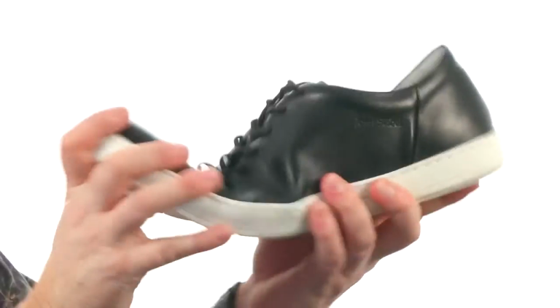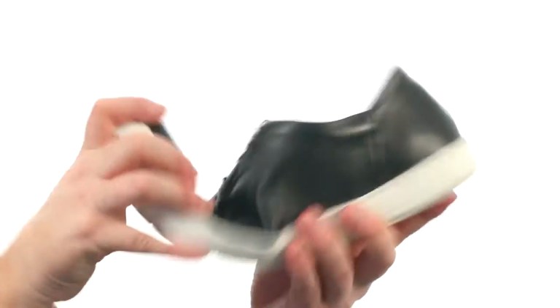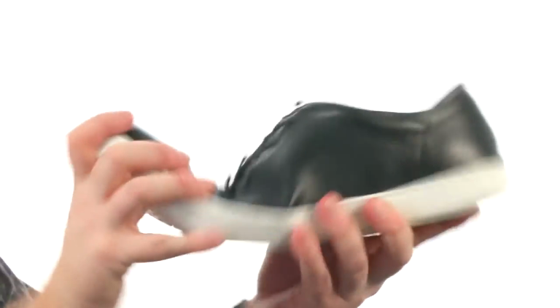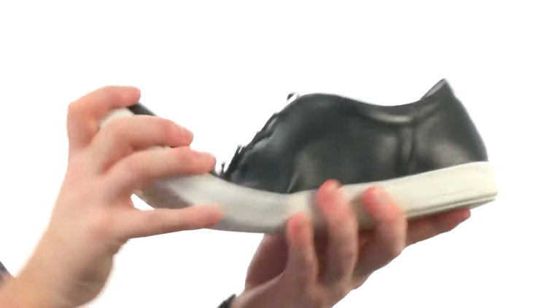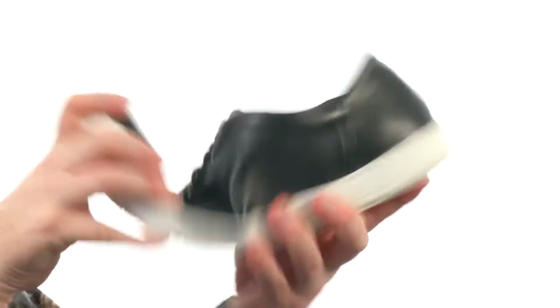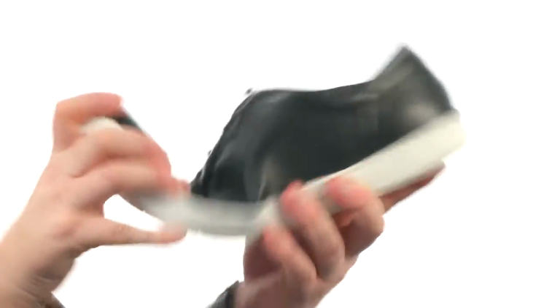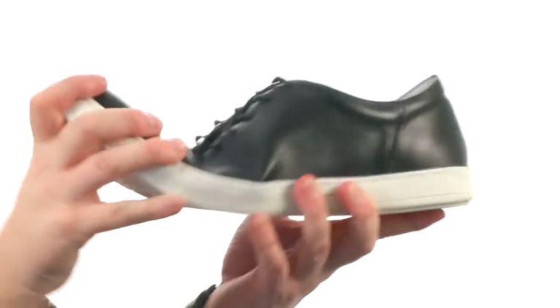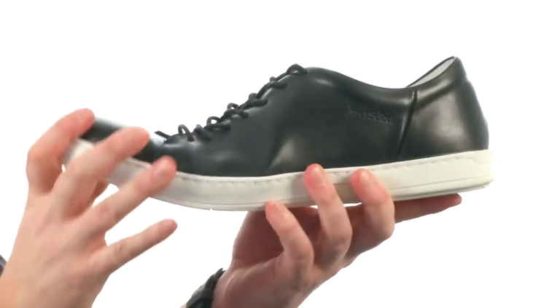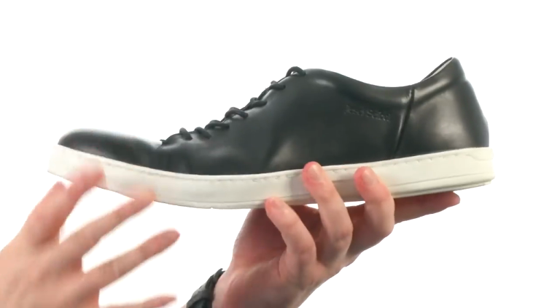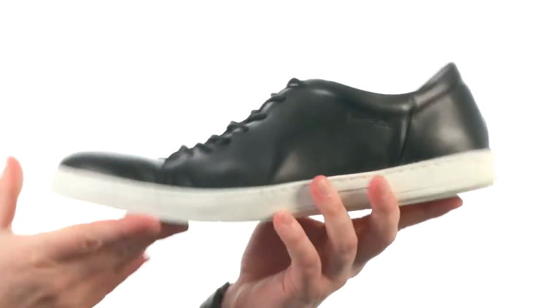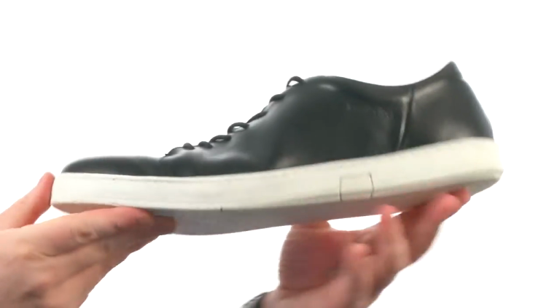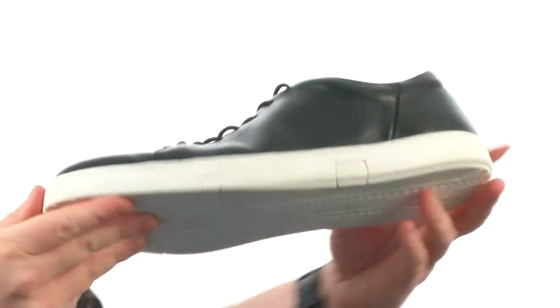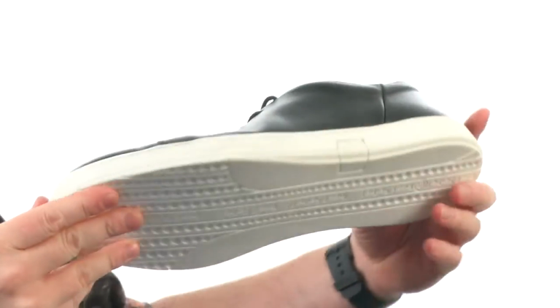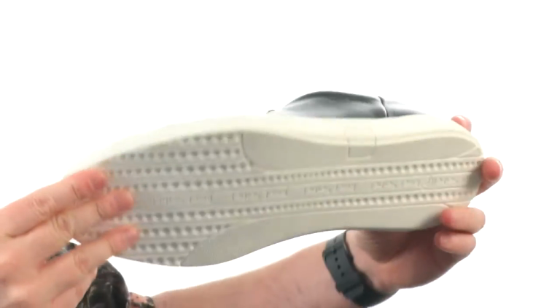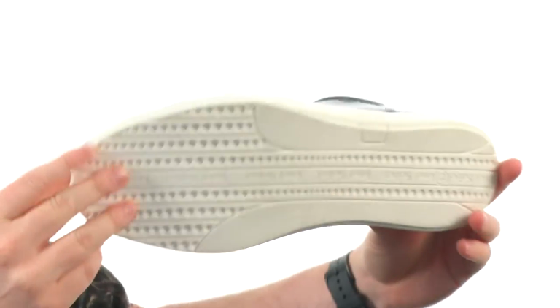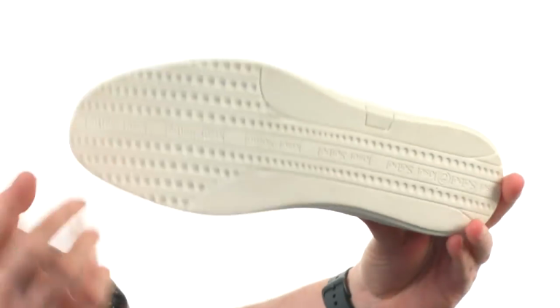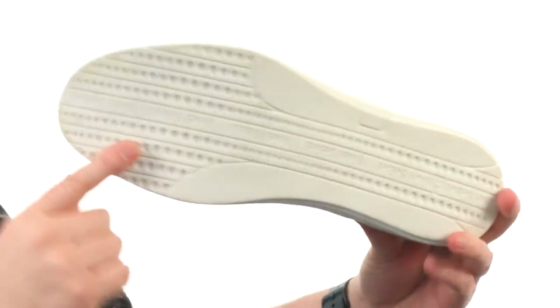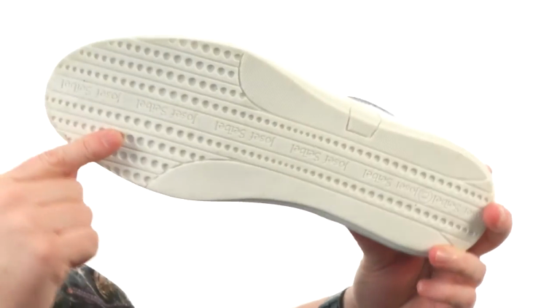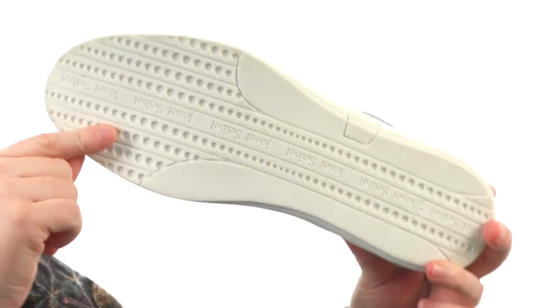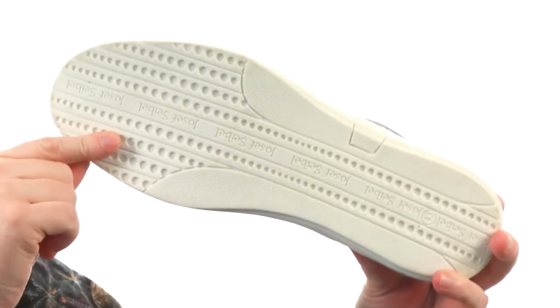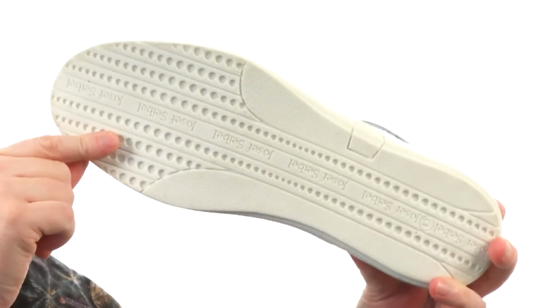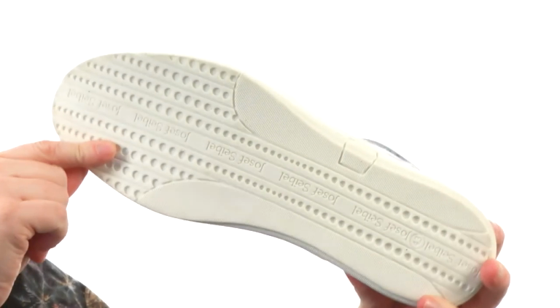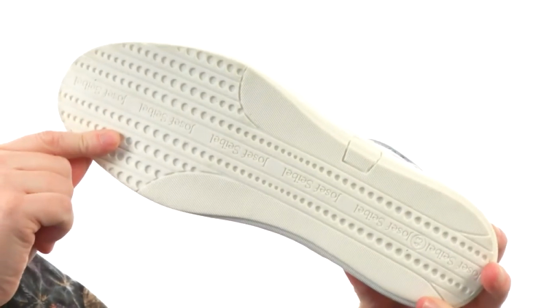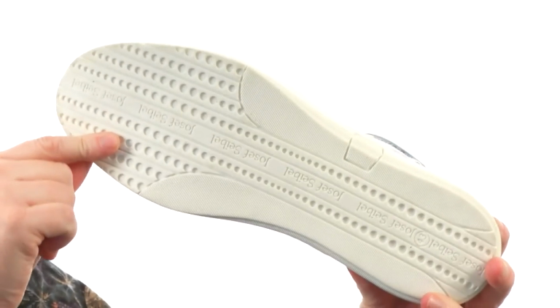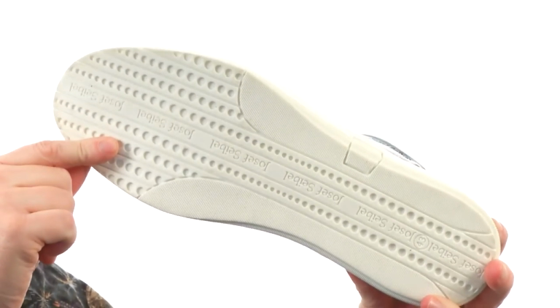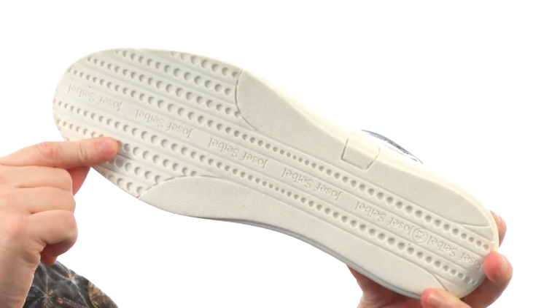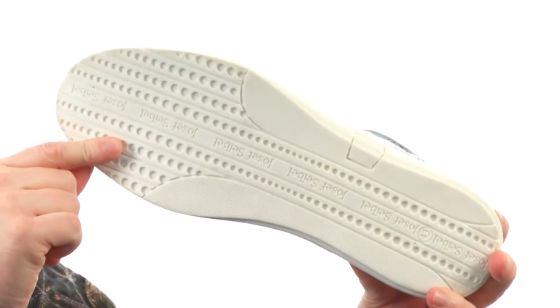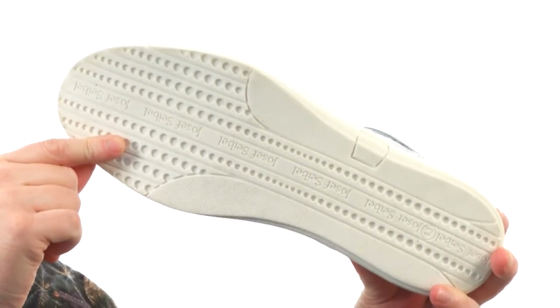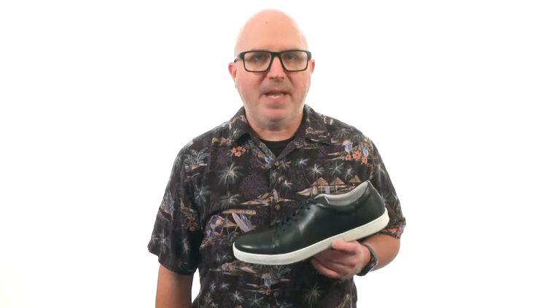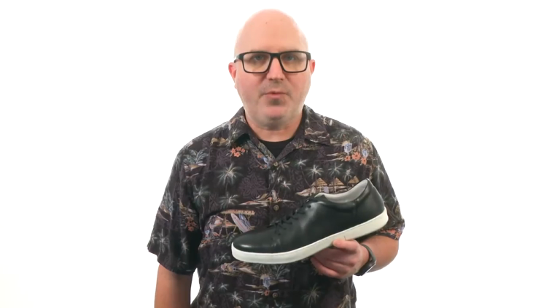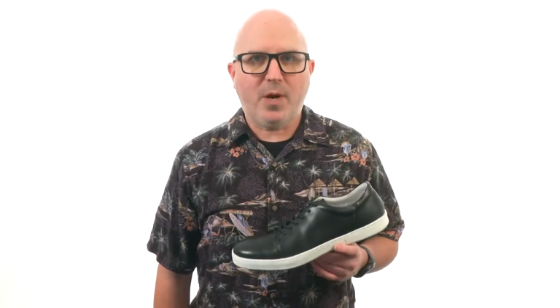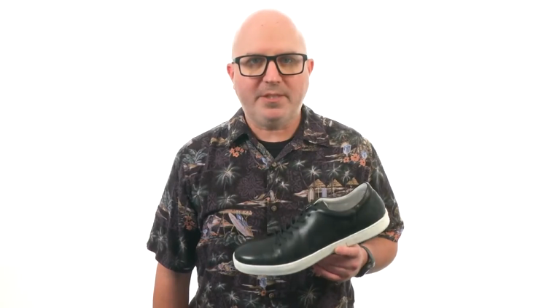Right out of the box this sneaker's got a ton of flexibility going on, and we've got a sporty tread here on the outsole. Thanks for watching!